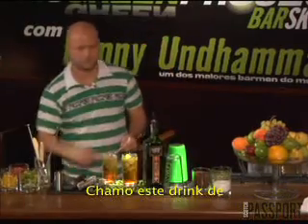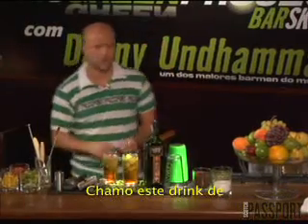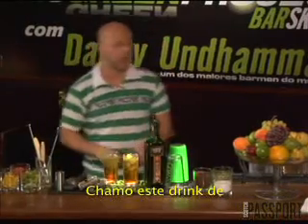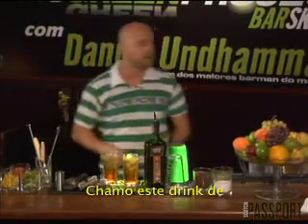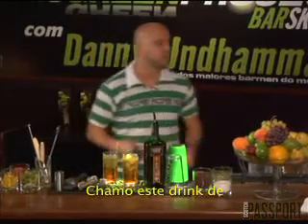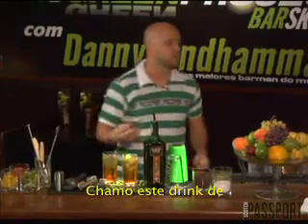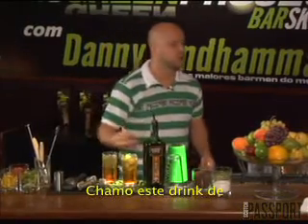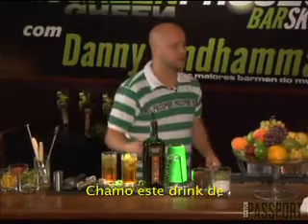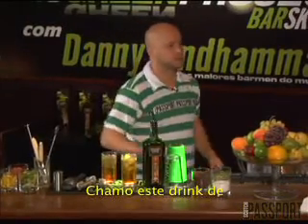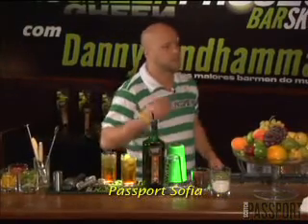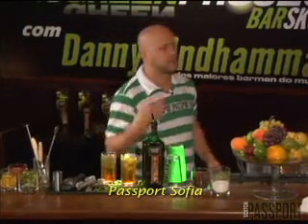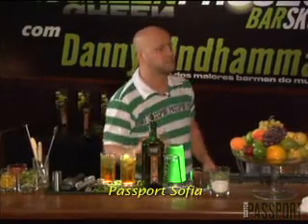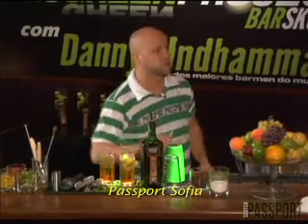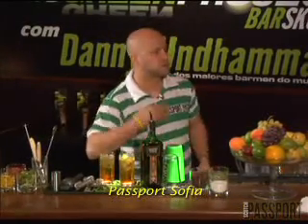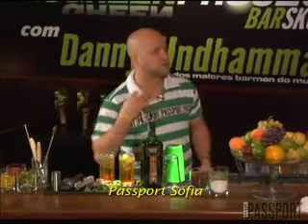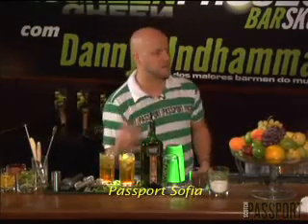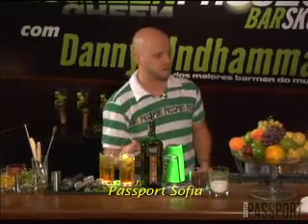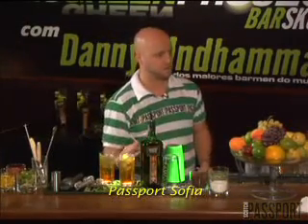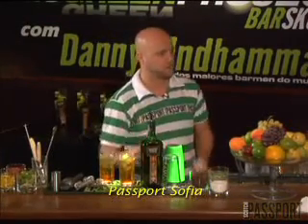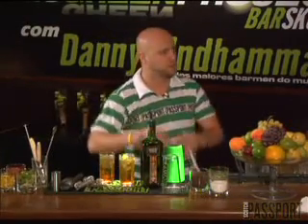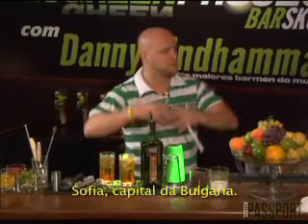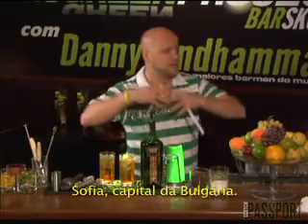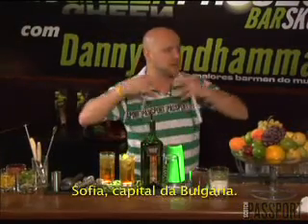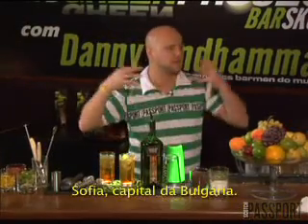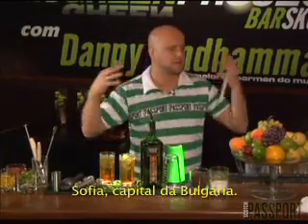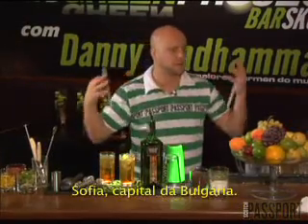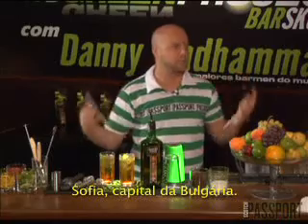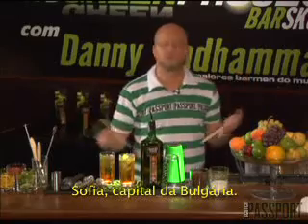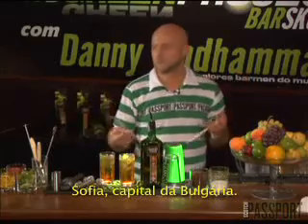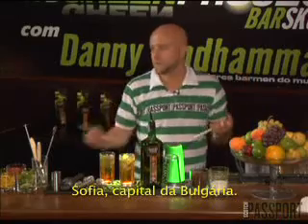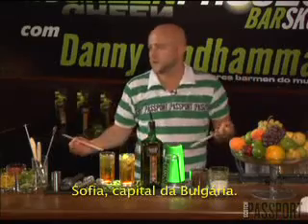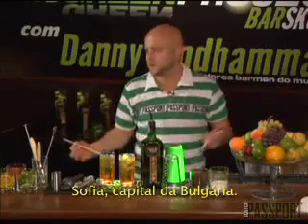I named the drink Passport Sofia — Sofia, the capital of Bulgaria.